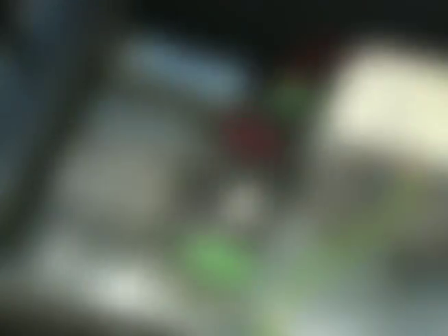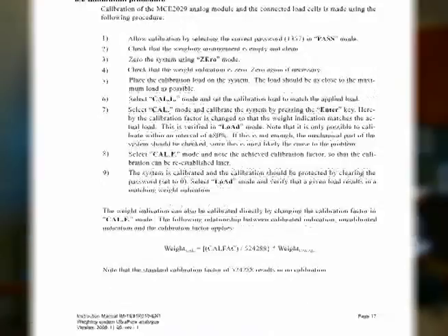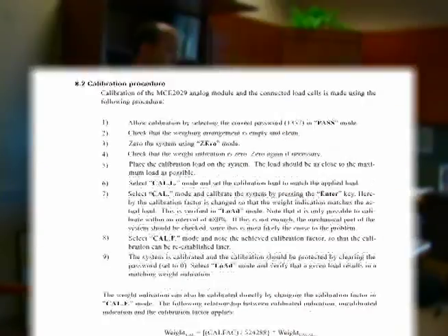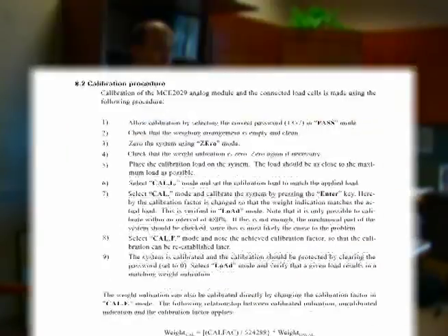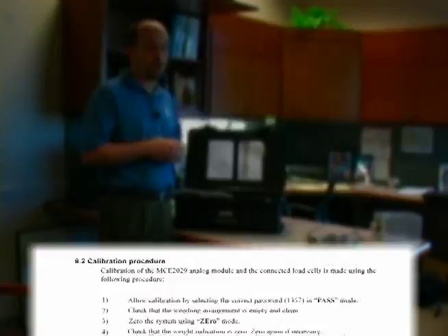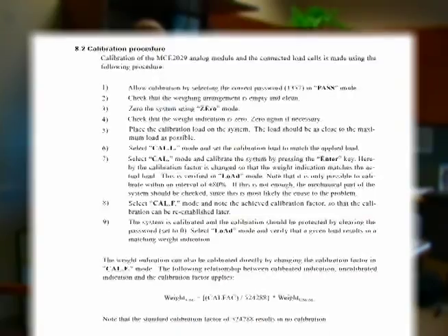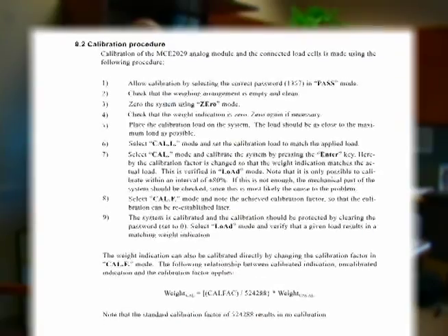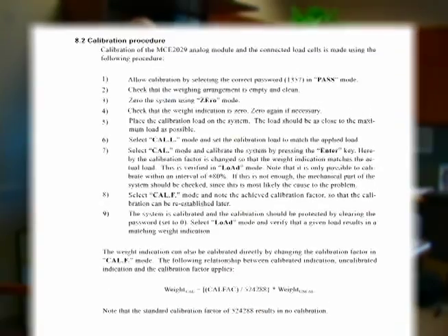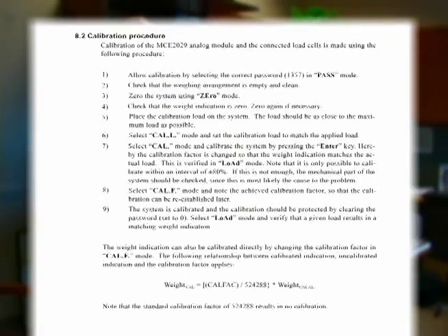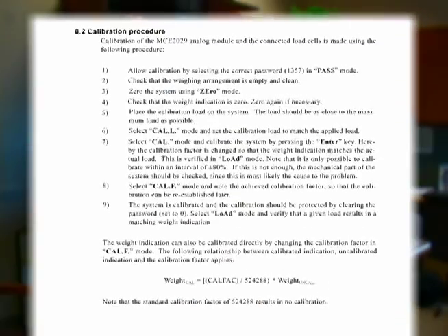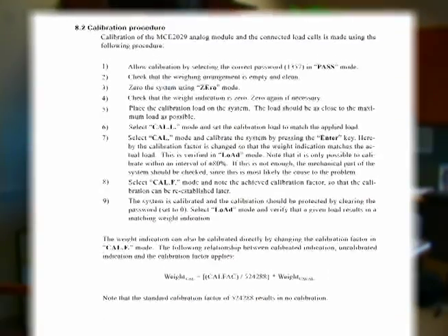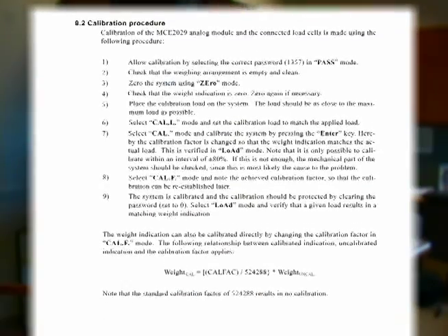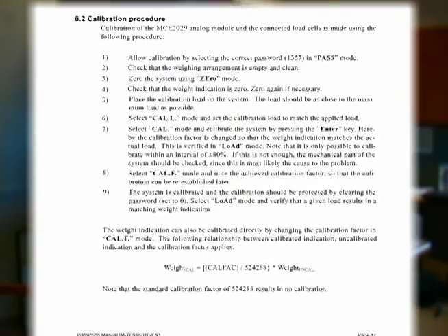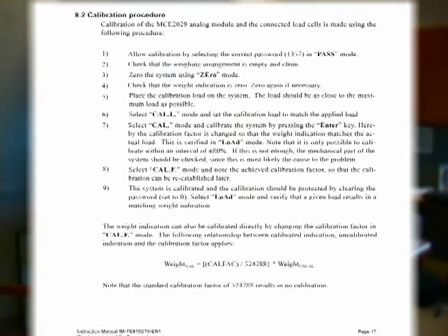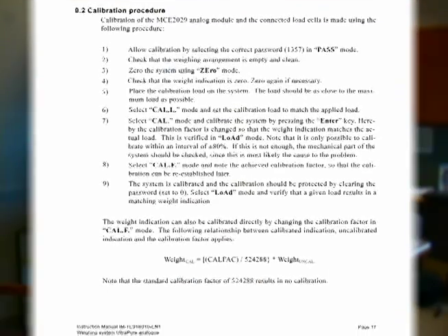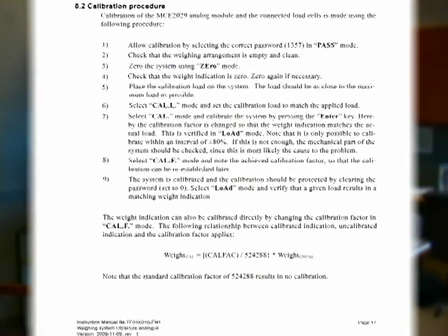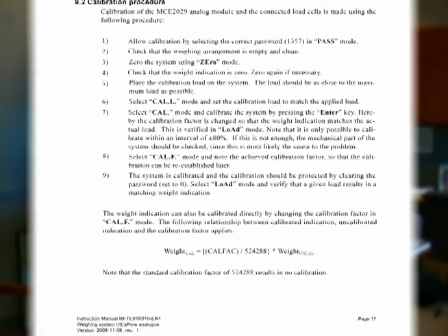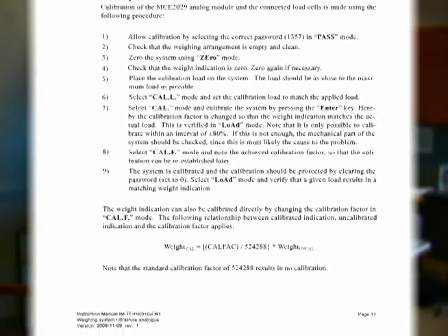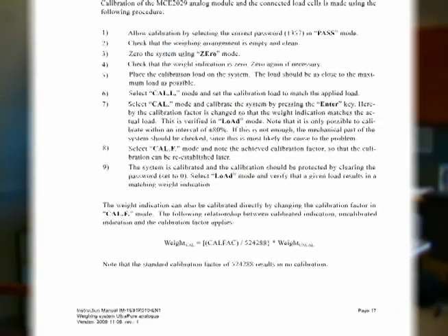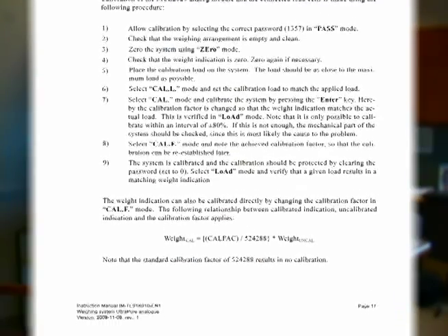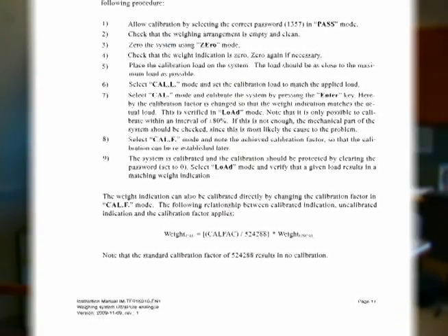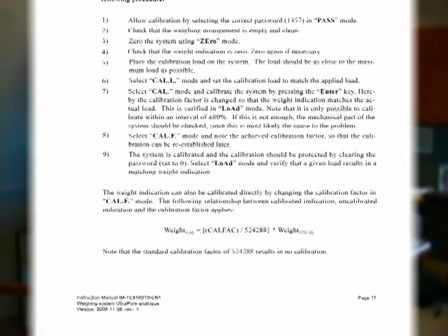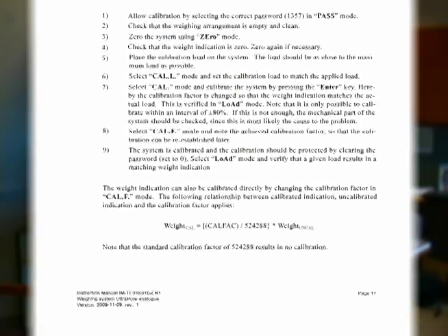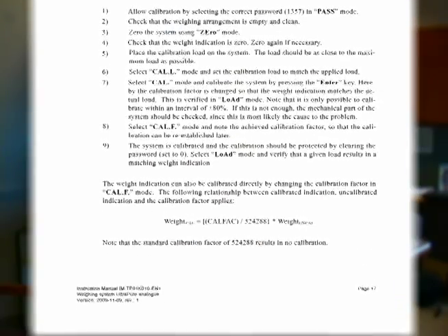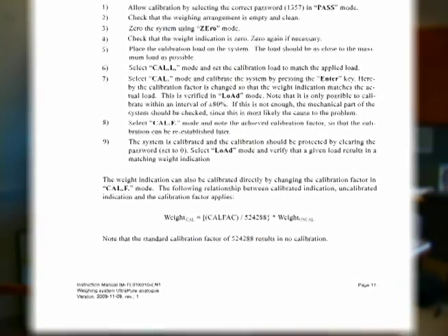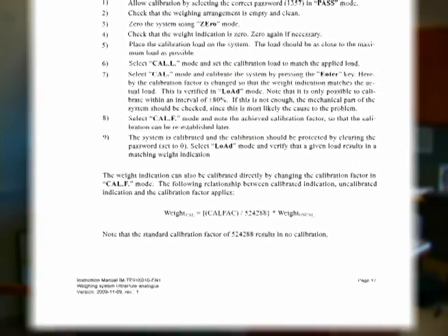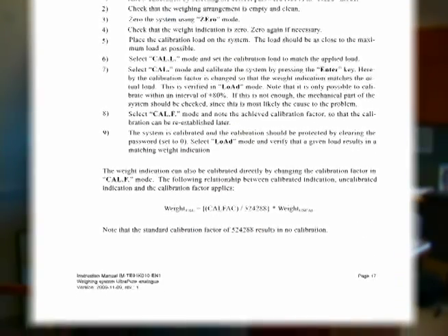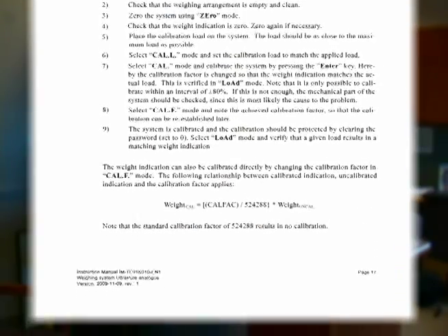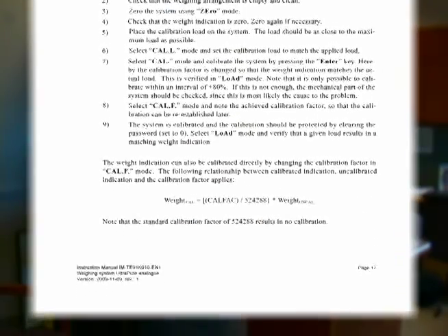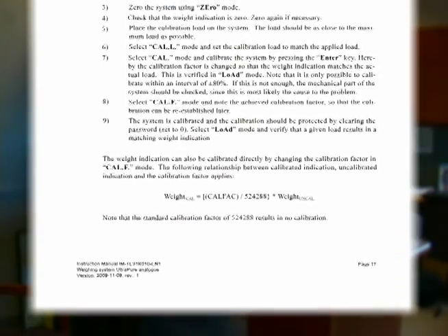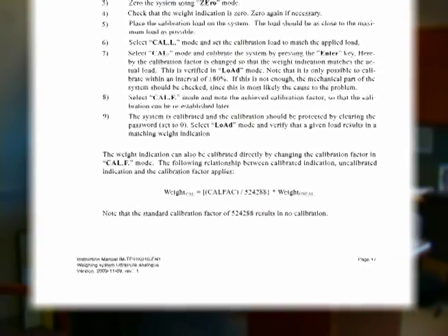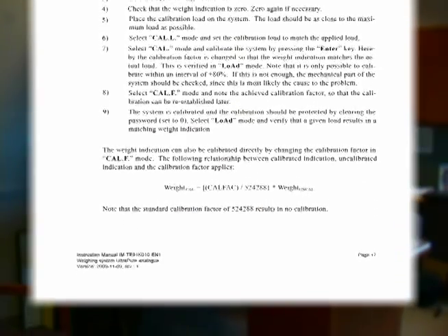If you'd like to see this entire calibration procedure in writing, you can go to your instruction manual and look at page 17.